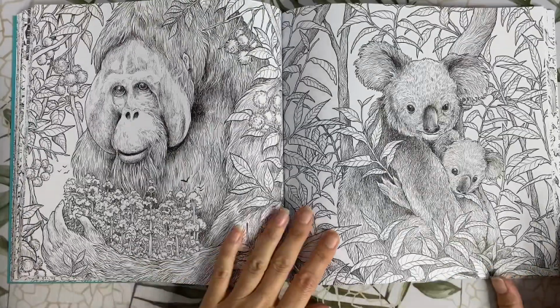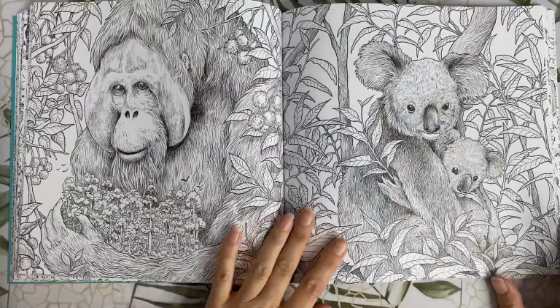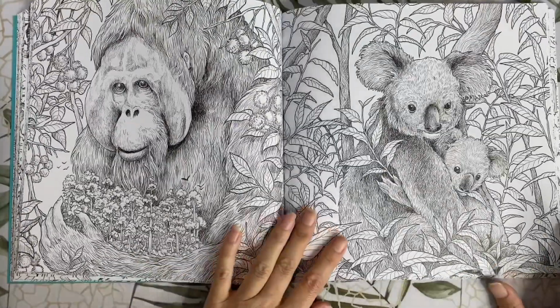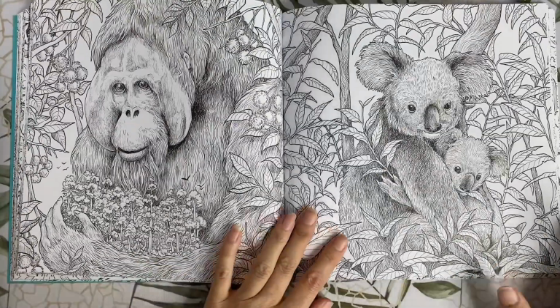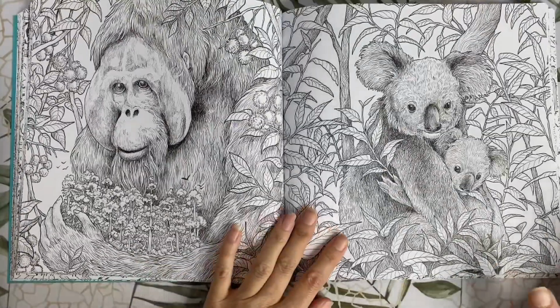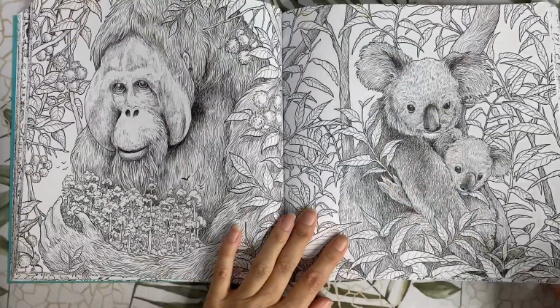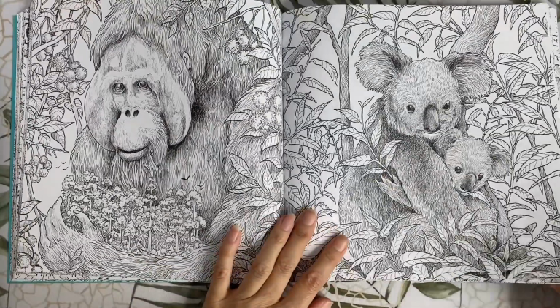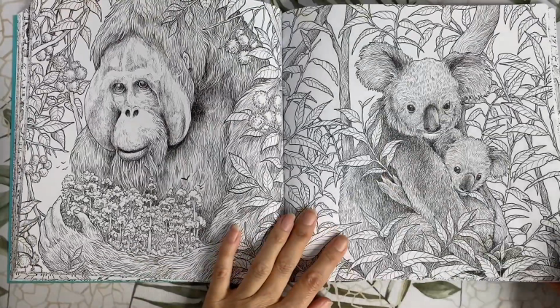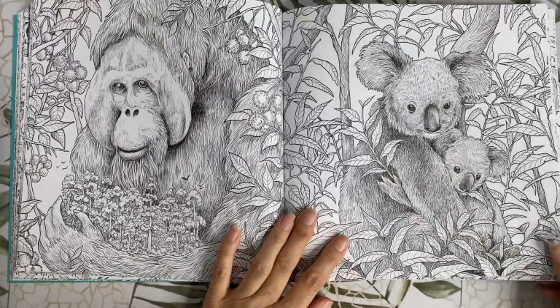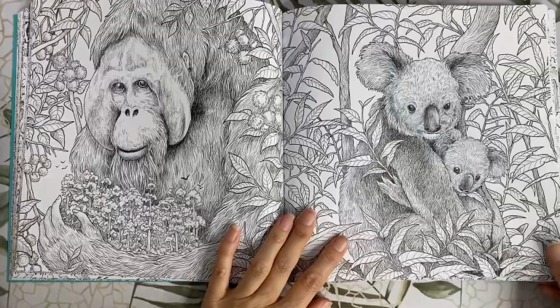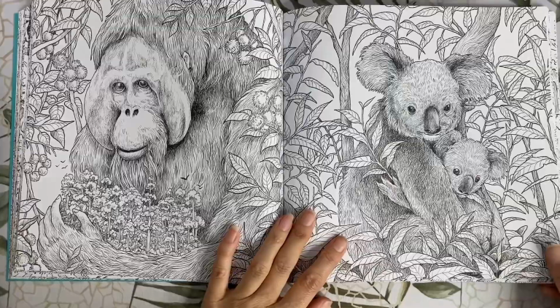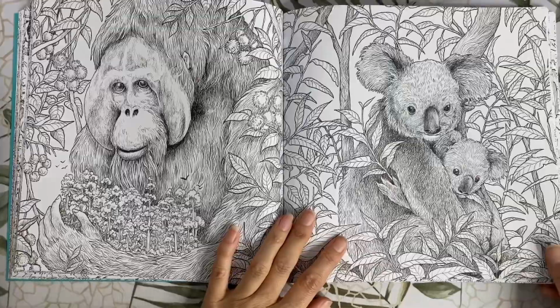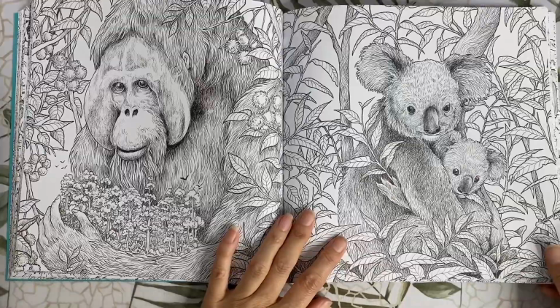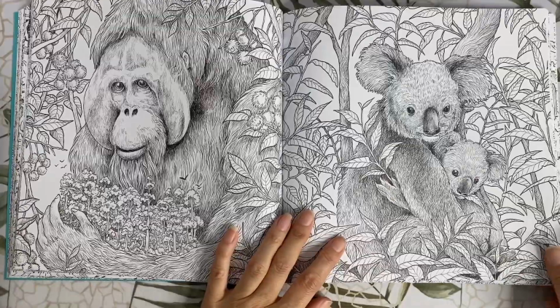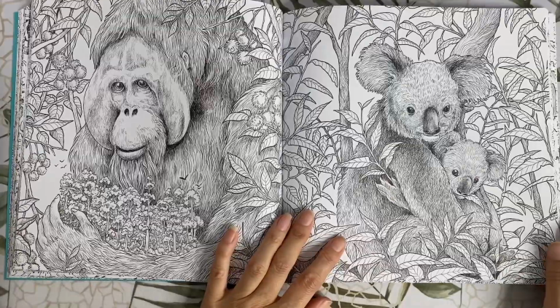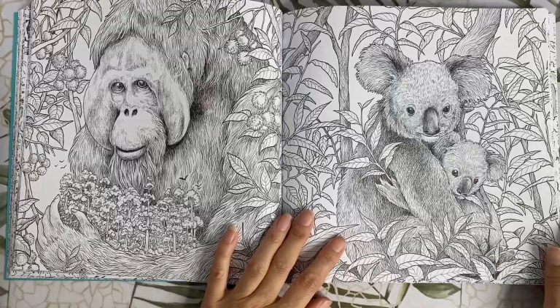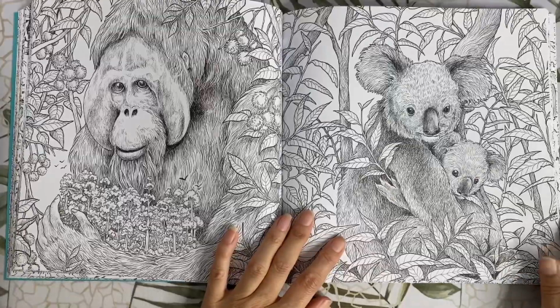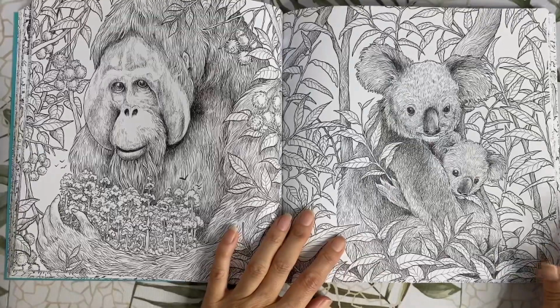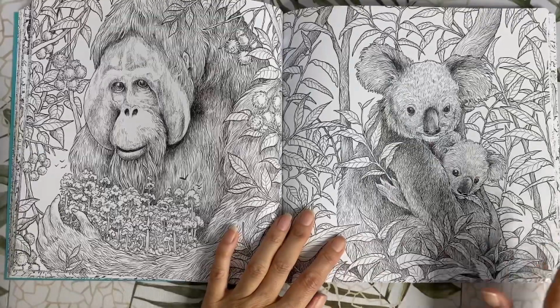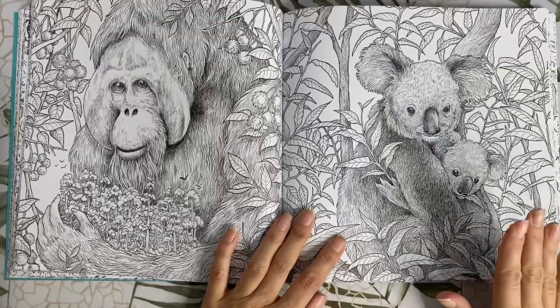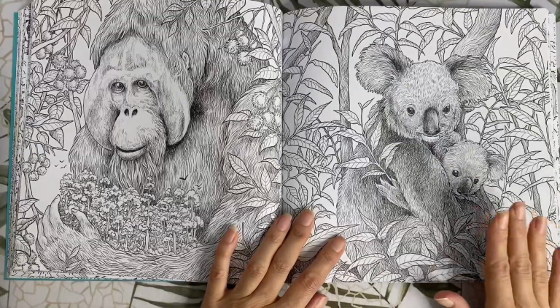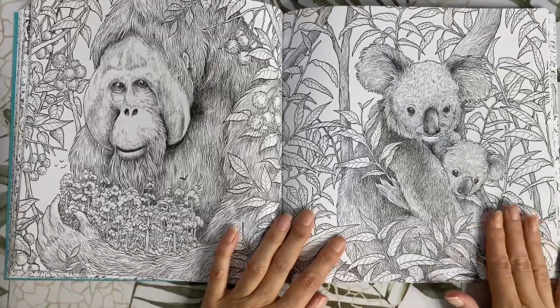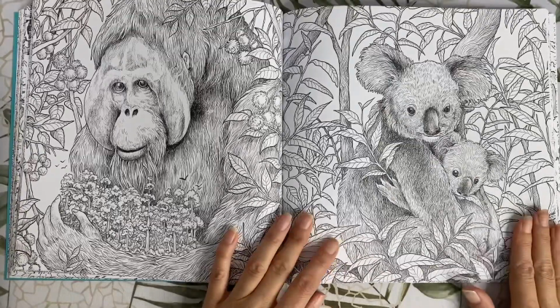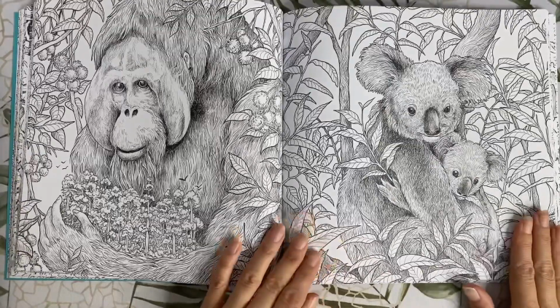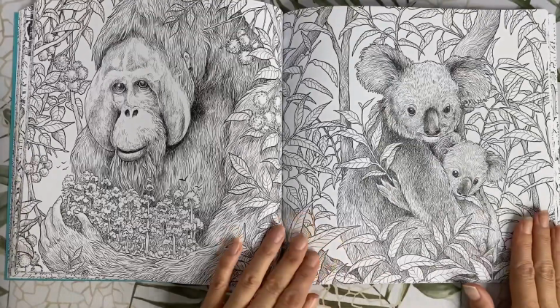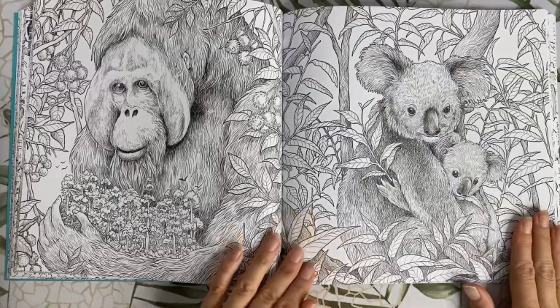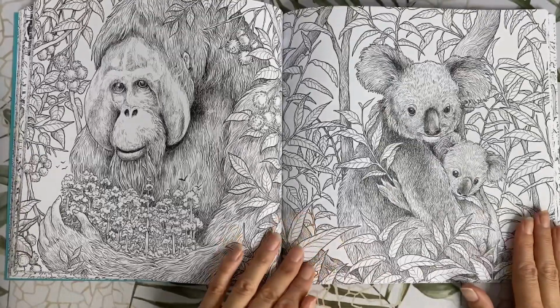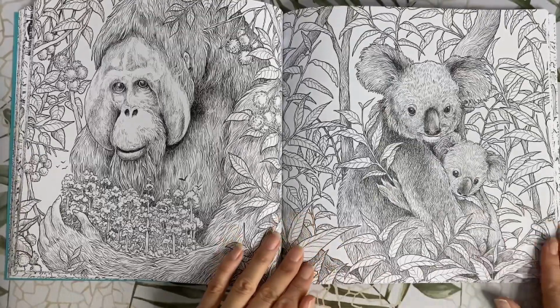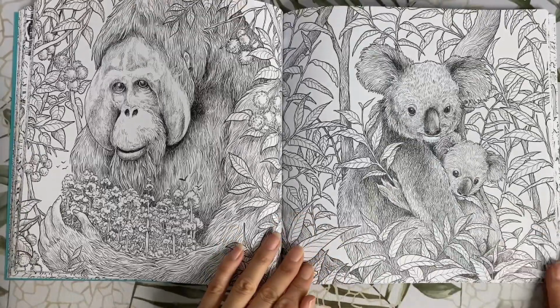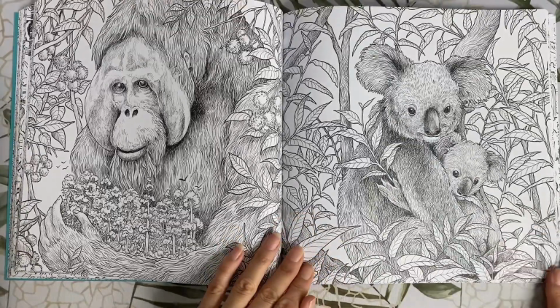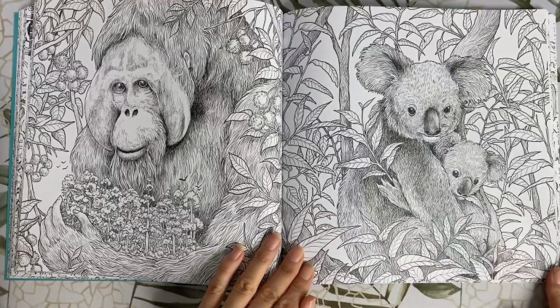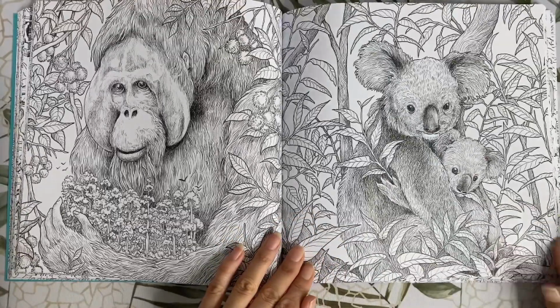Some cuddly koalas — we lost so many of these beauties in the bushfire last year.